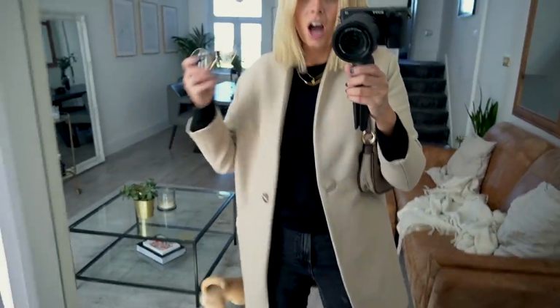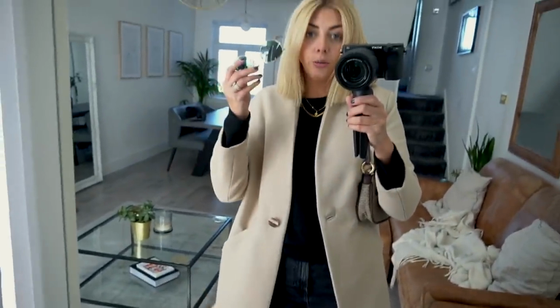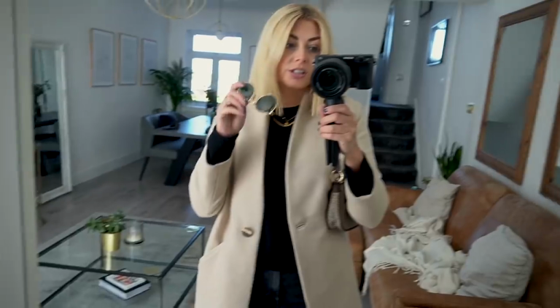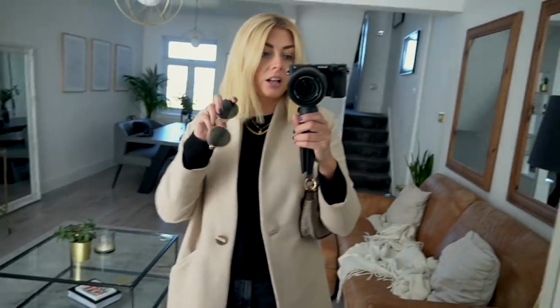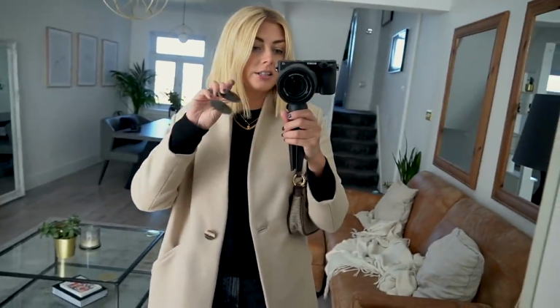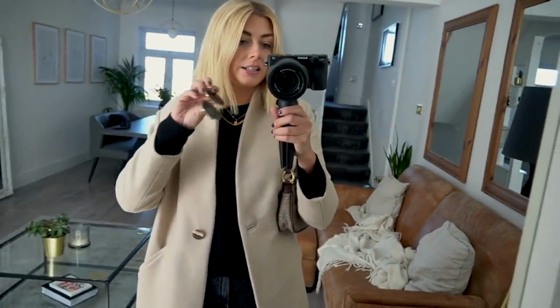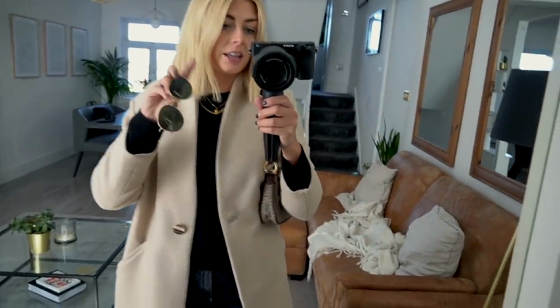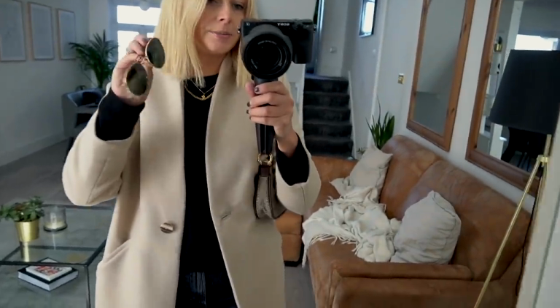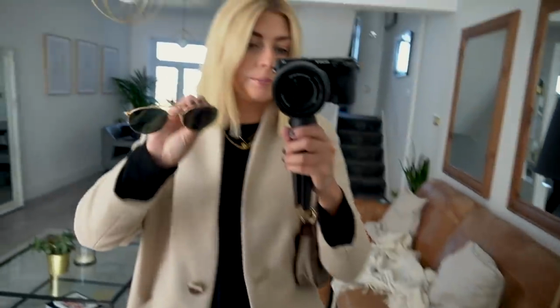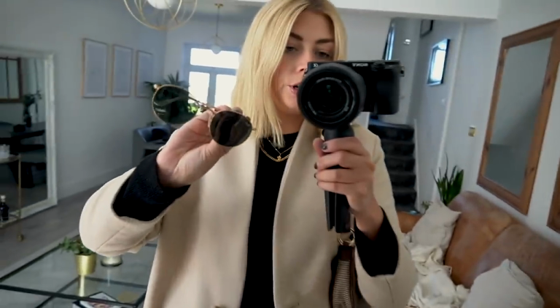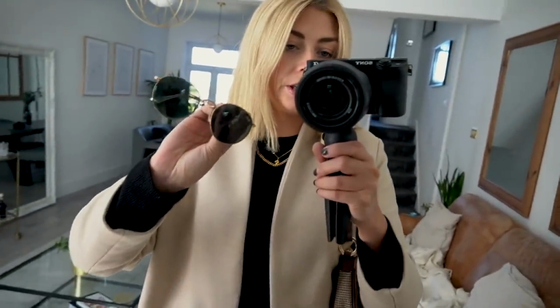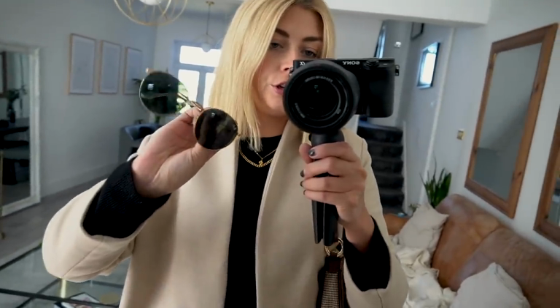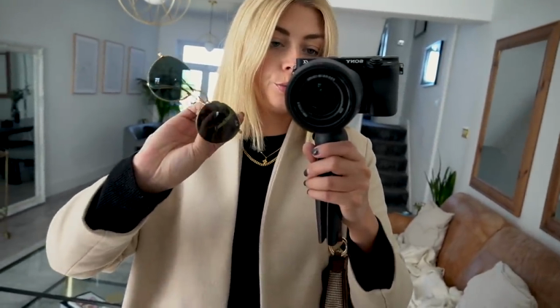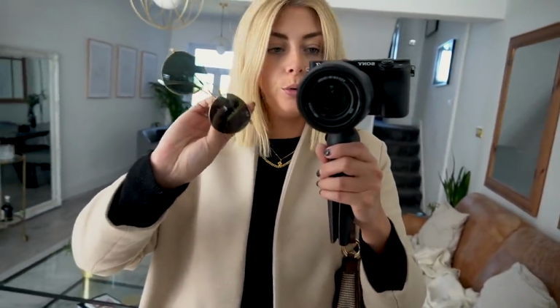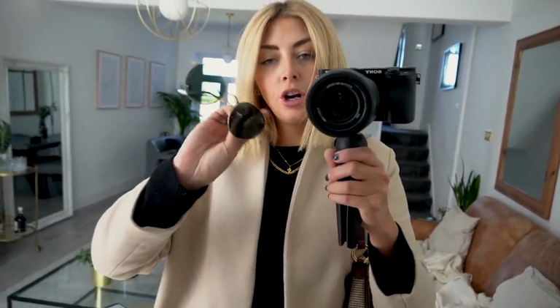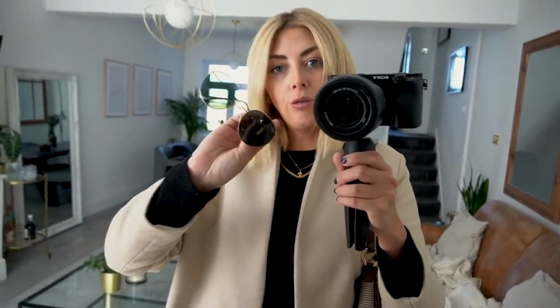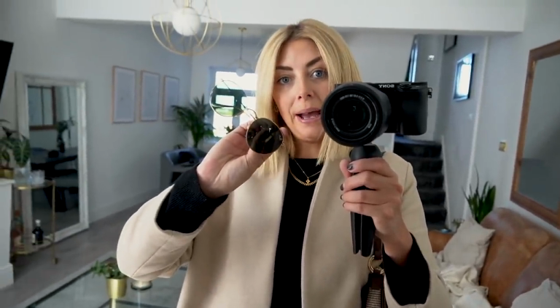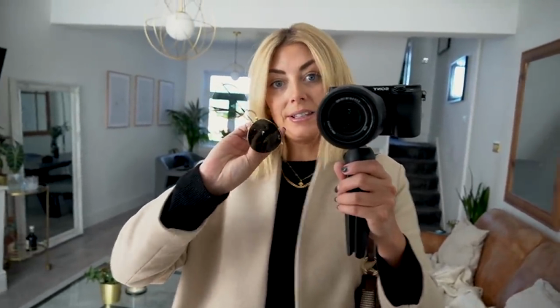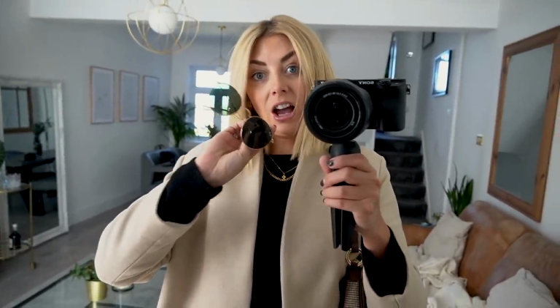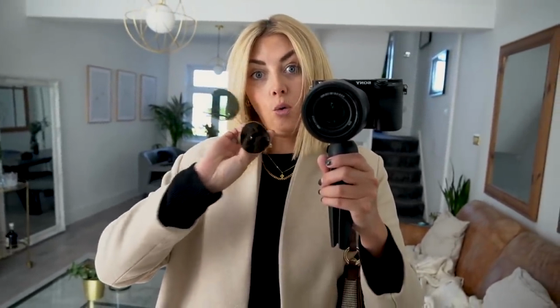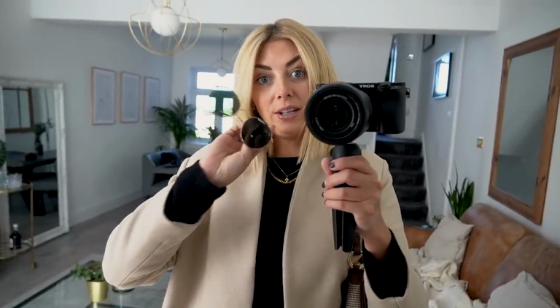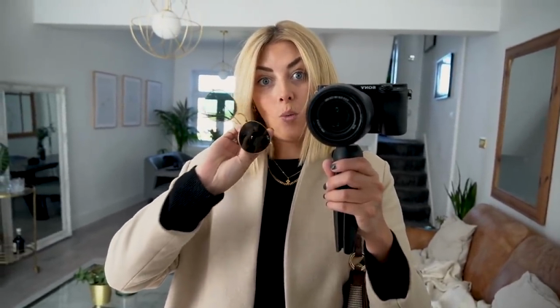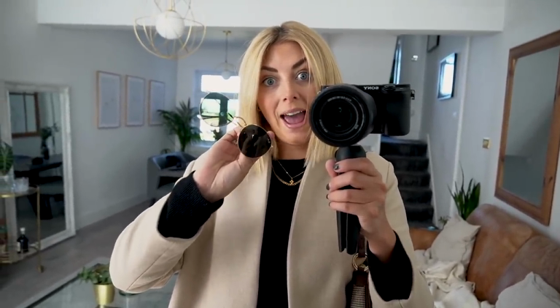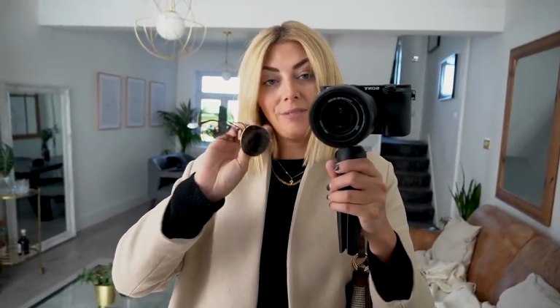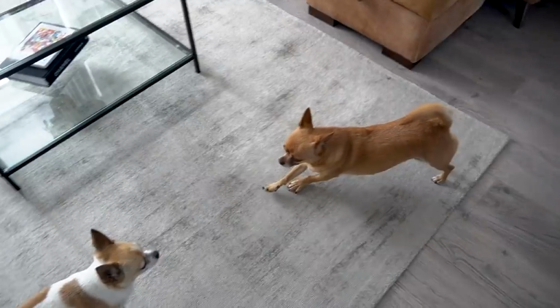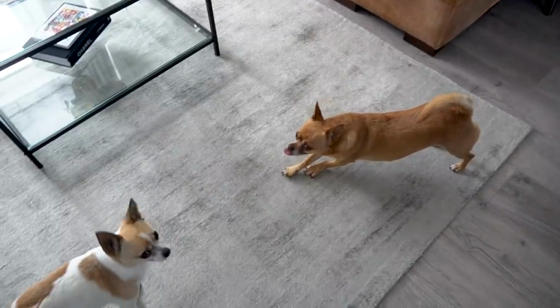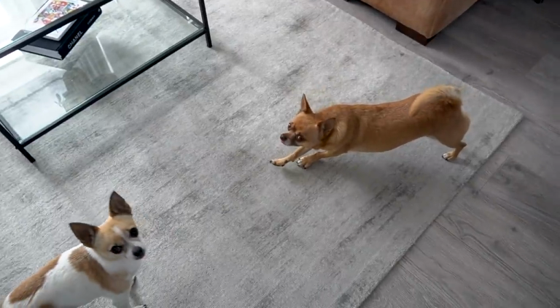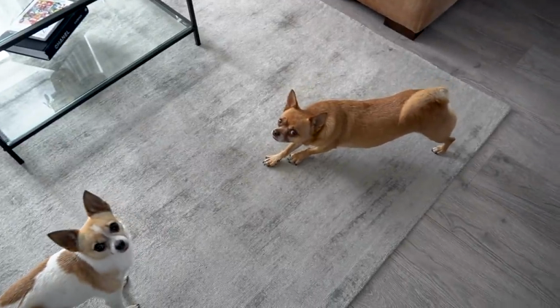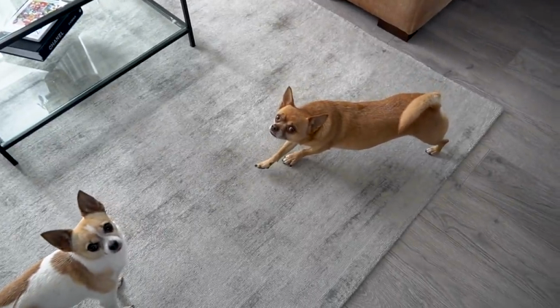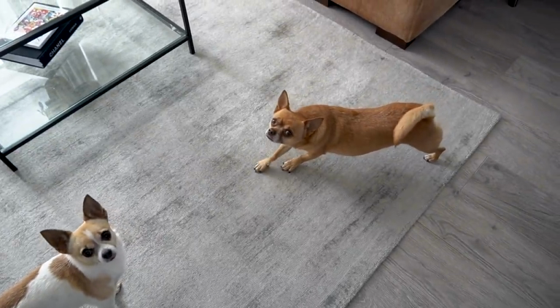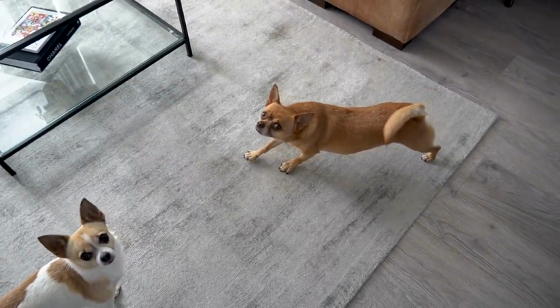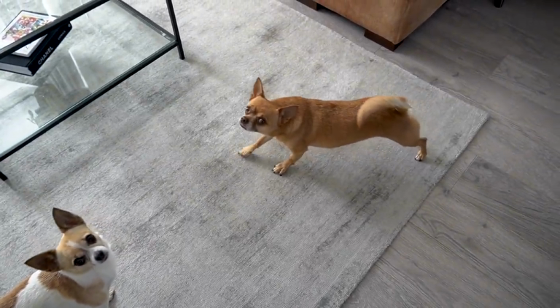The sunglasses are the usual Ray-Bans that I always wear.